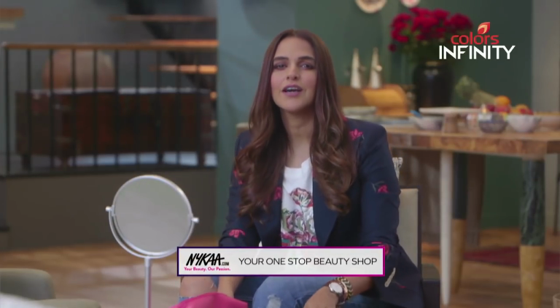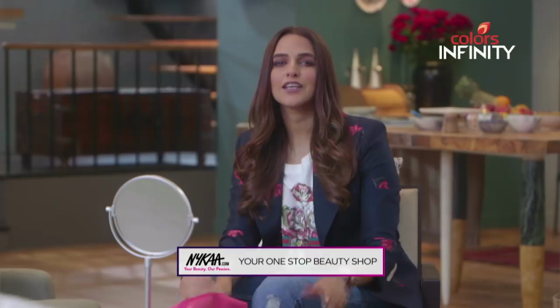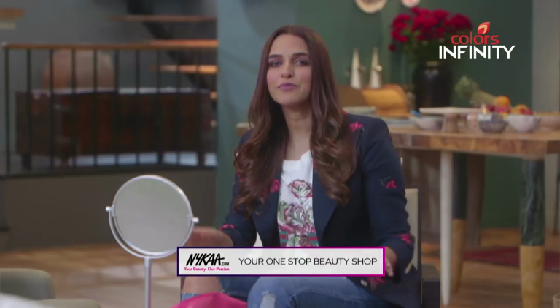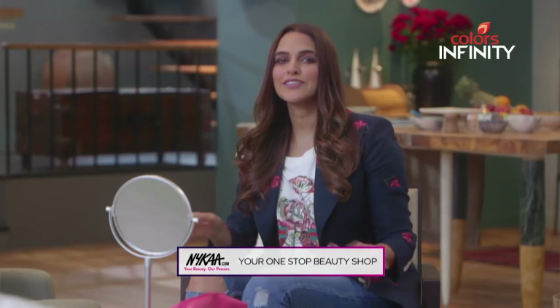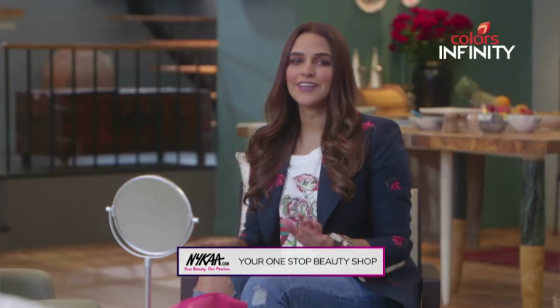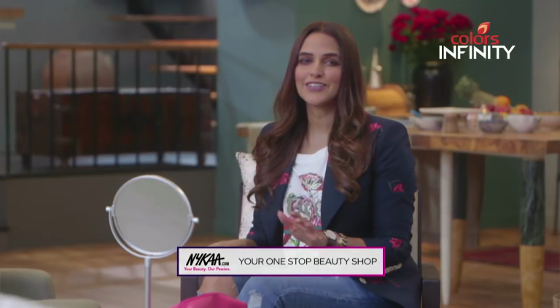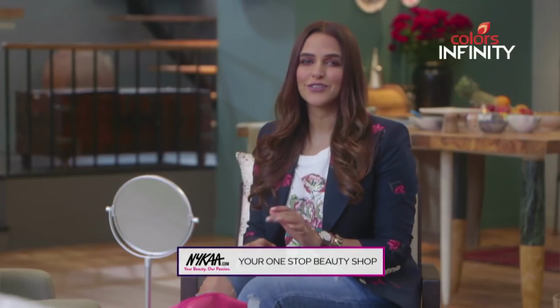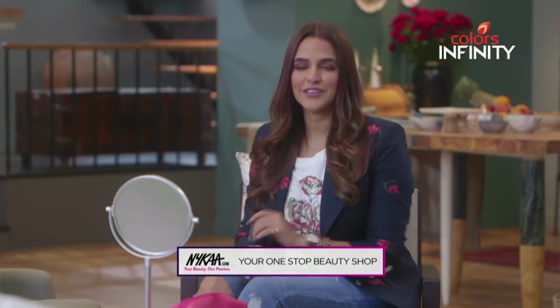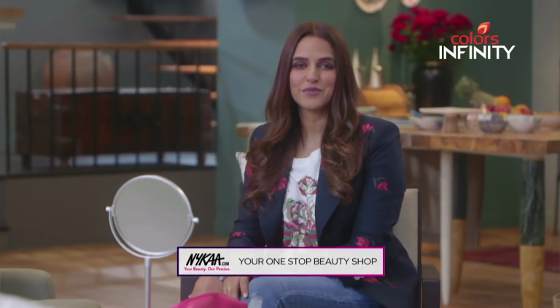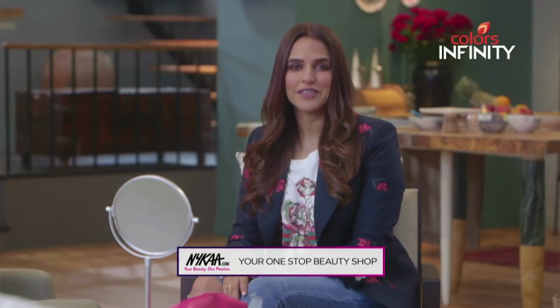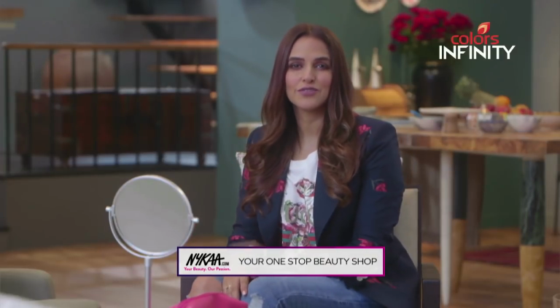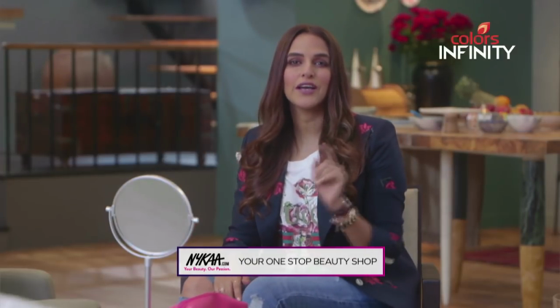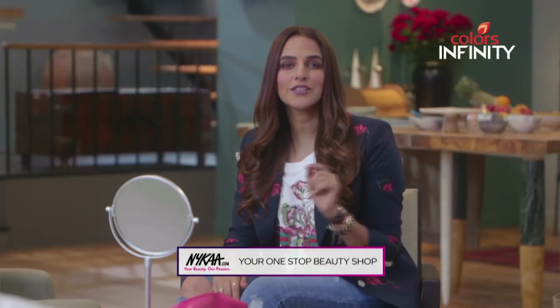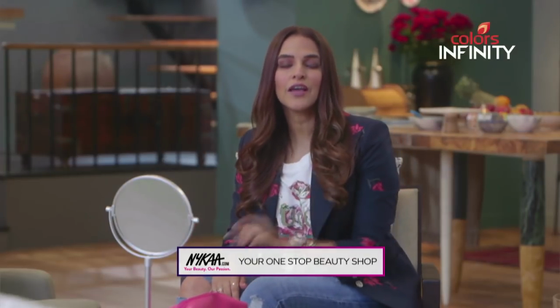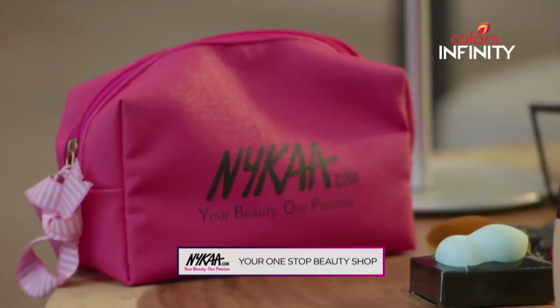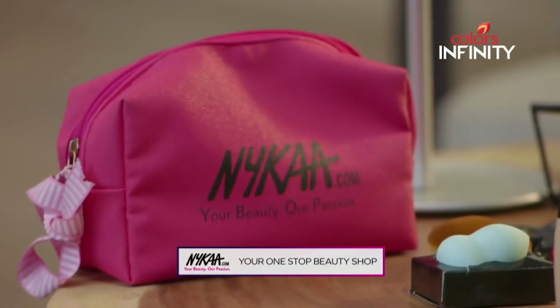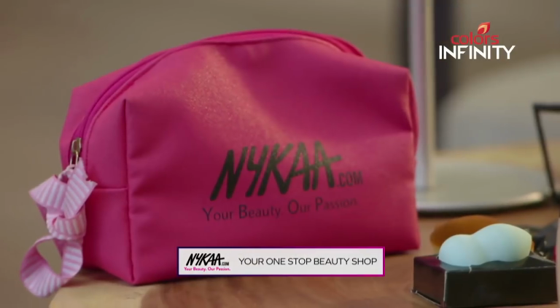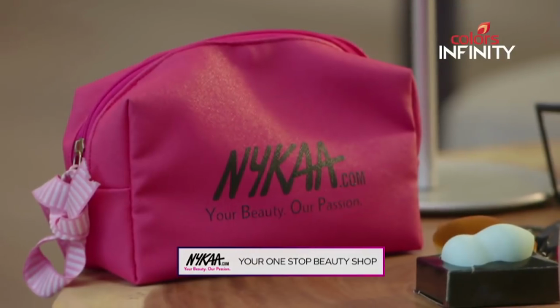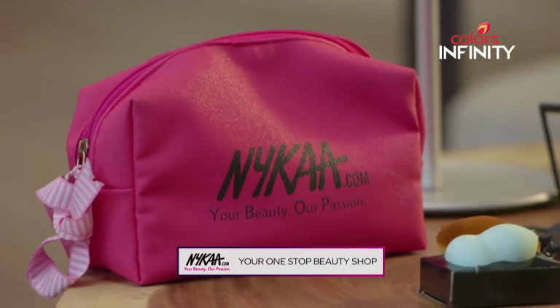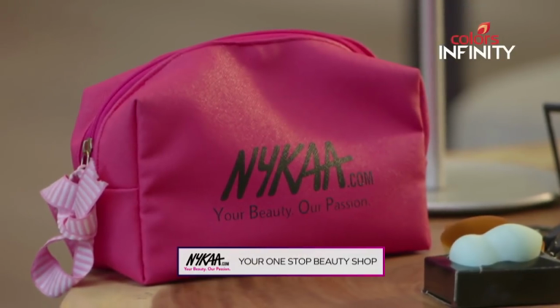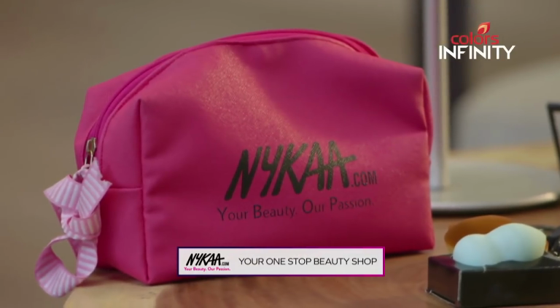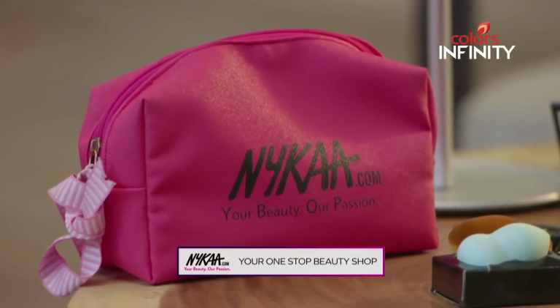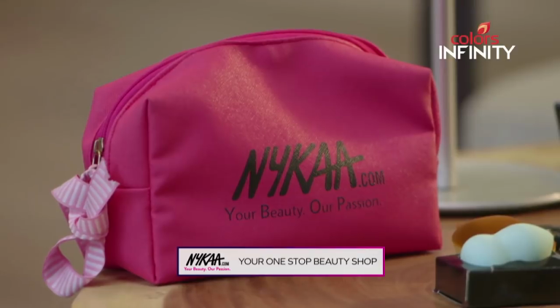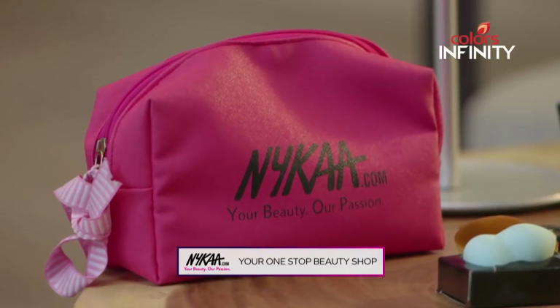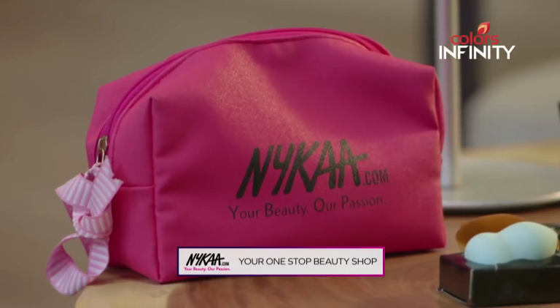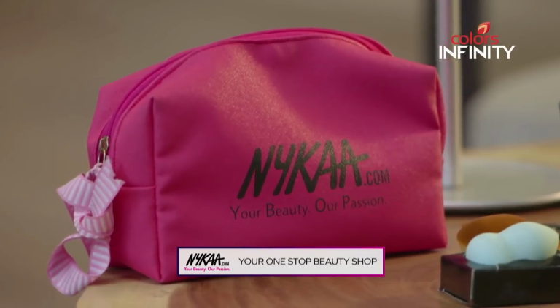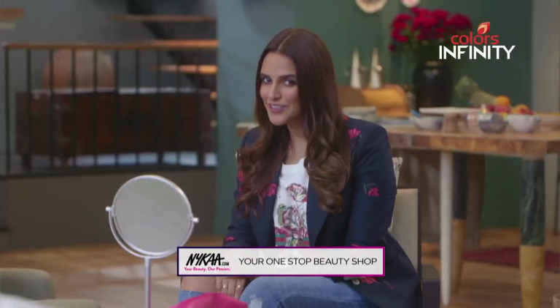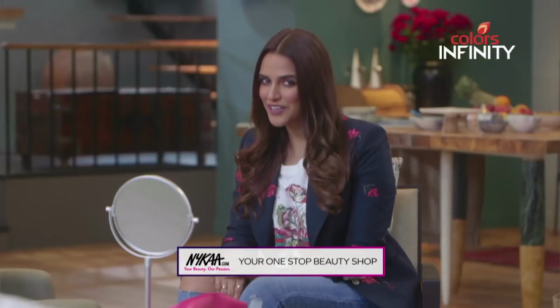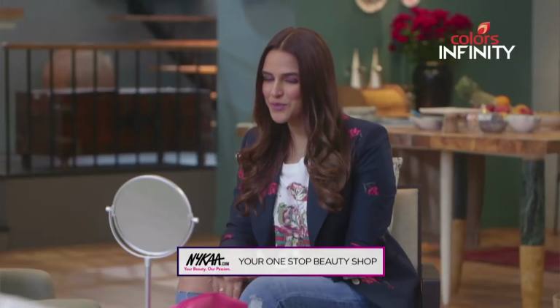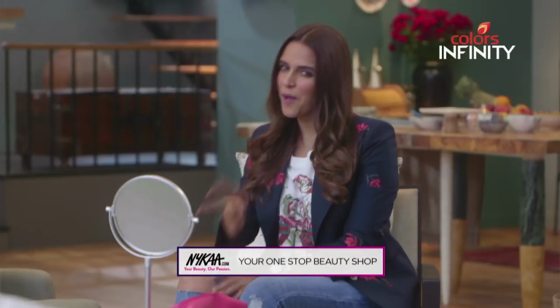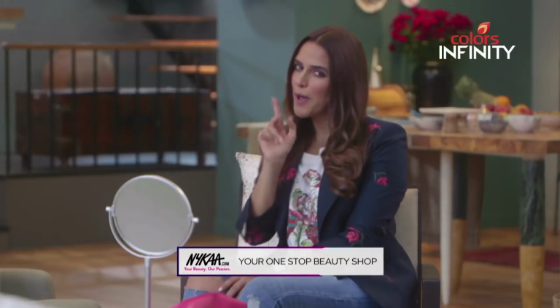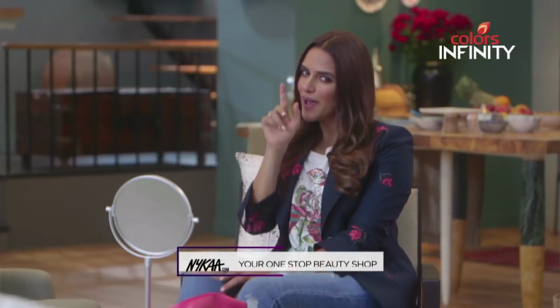A sculpted sun-kissed look in a few minutes. To try this look, head to nykaa.com and shop for your favourite products. I'll see you next week. Bye-bye.